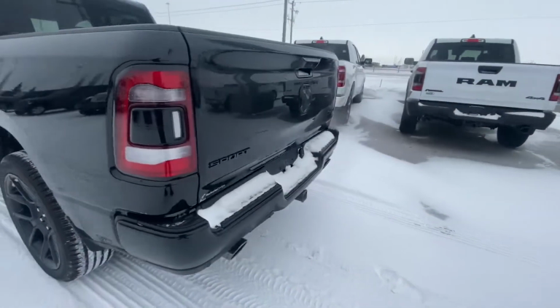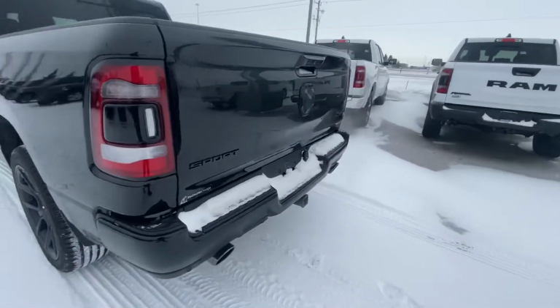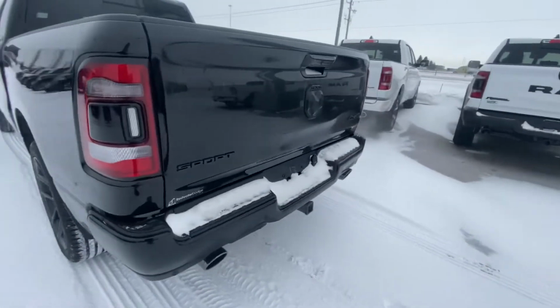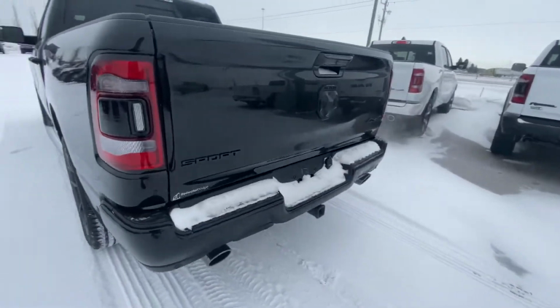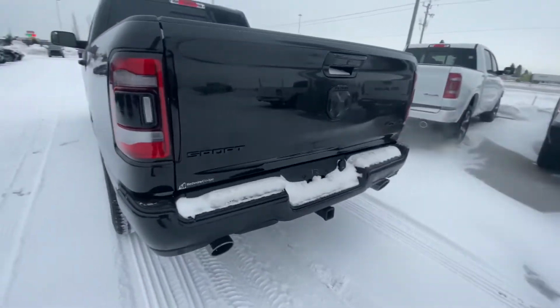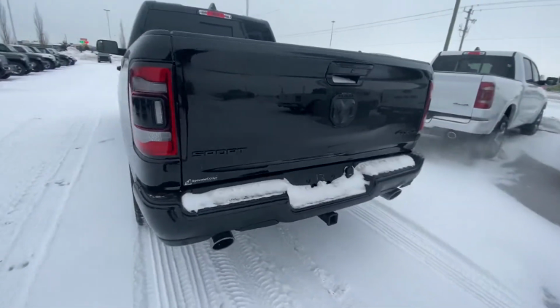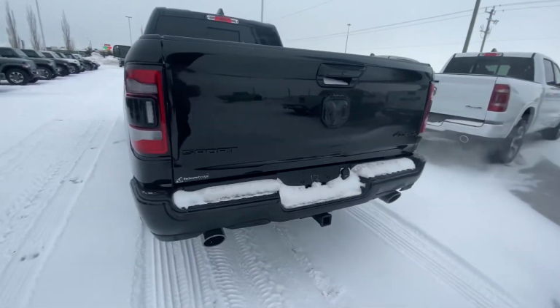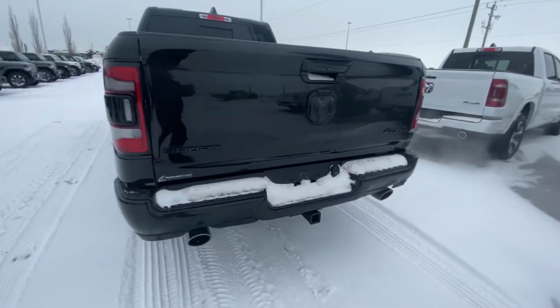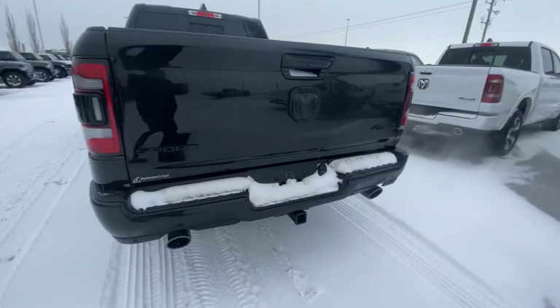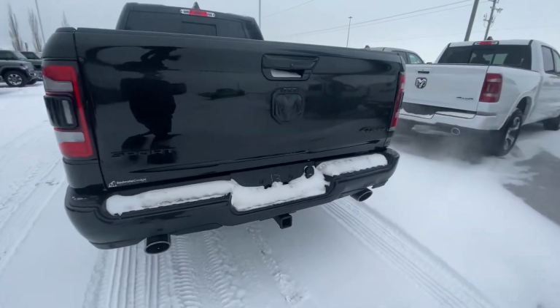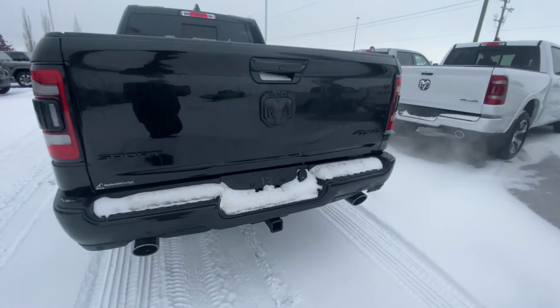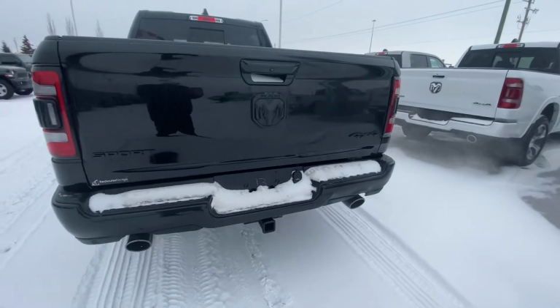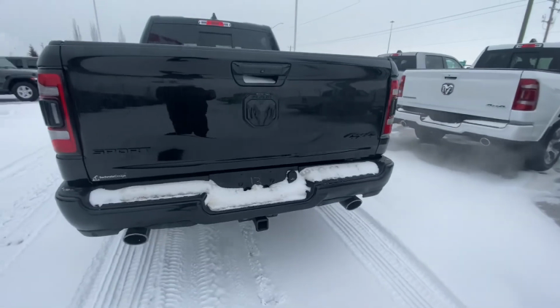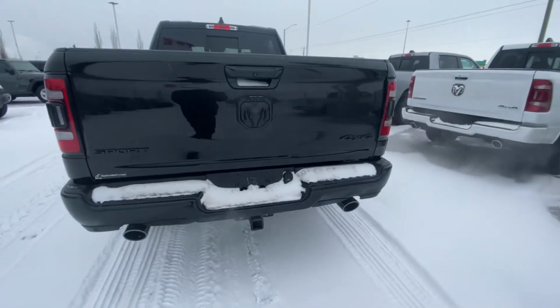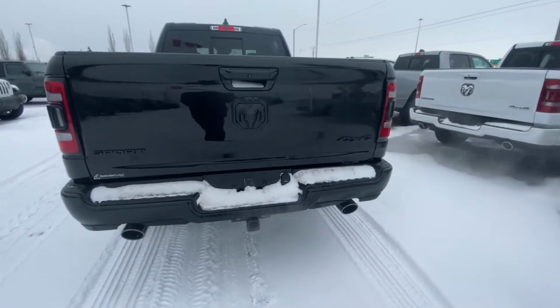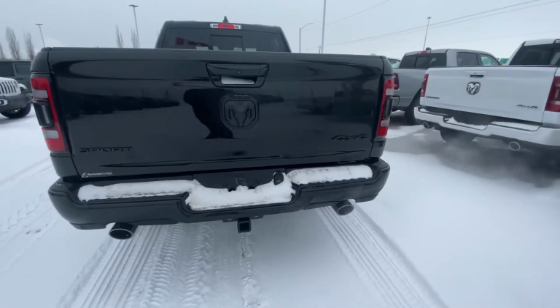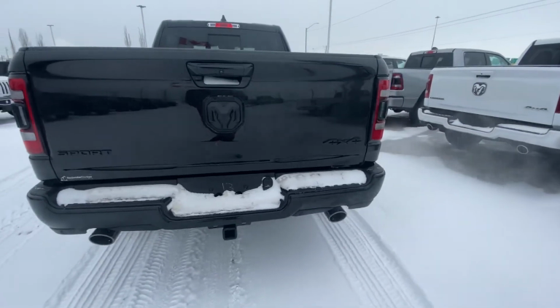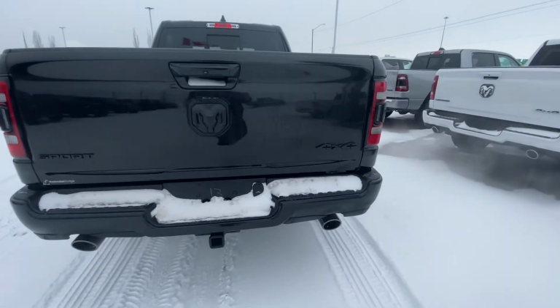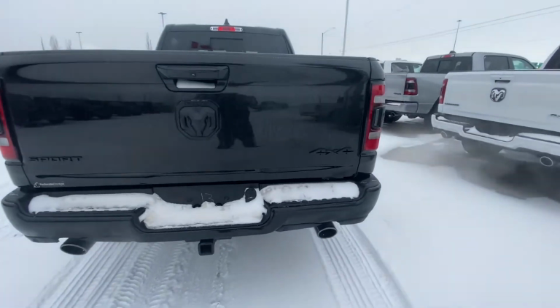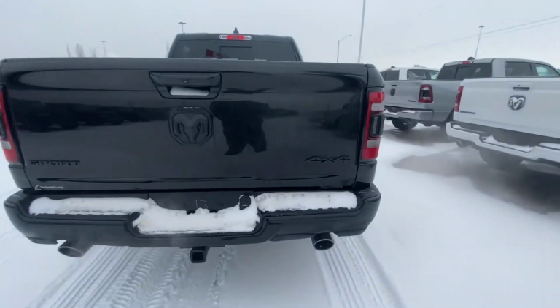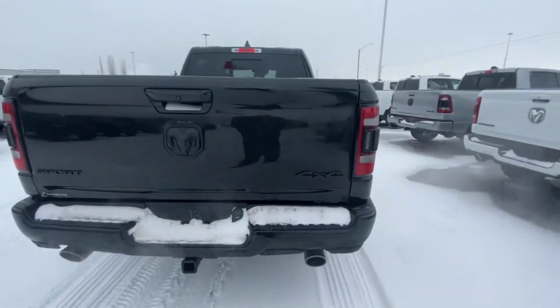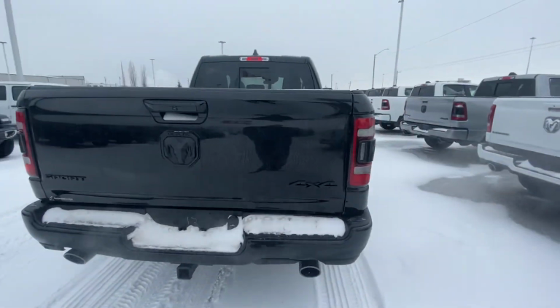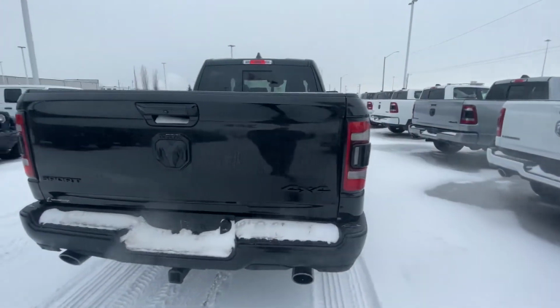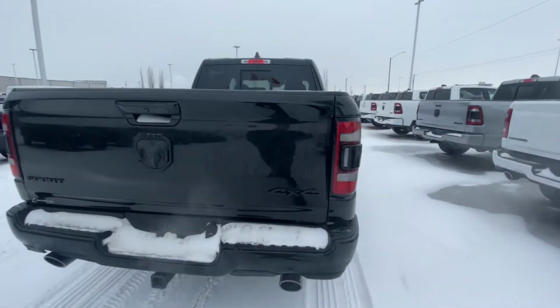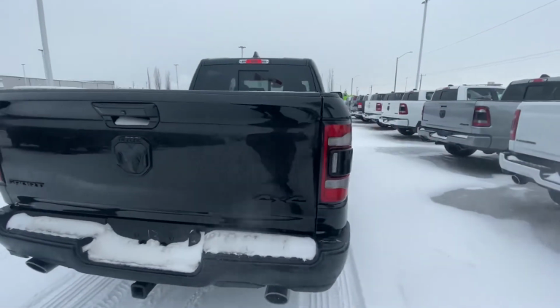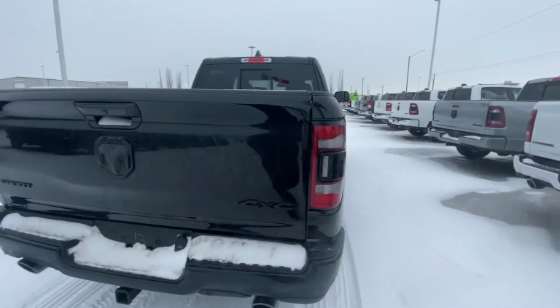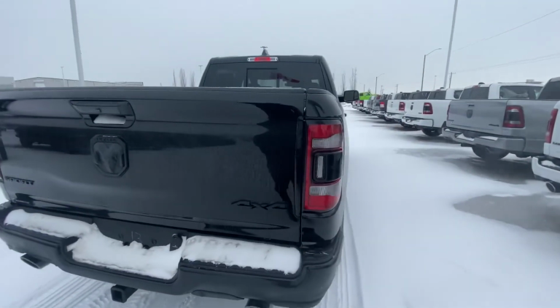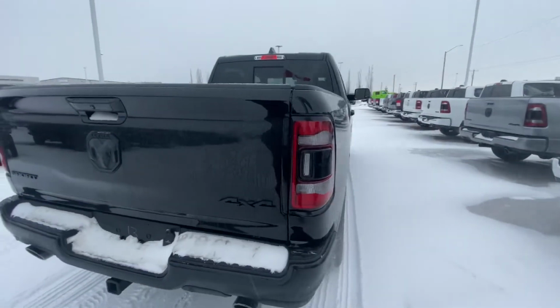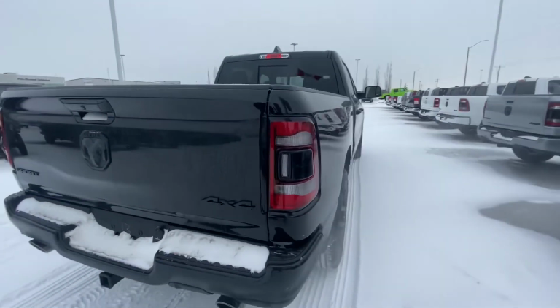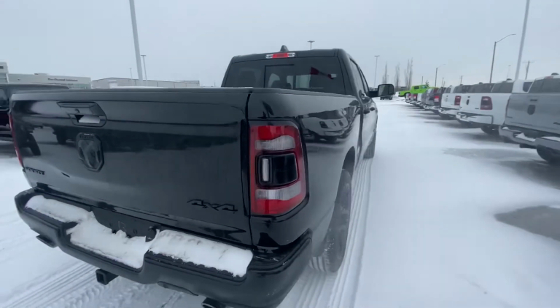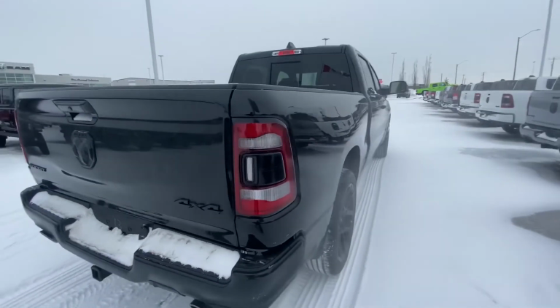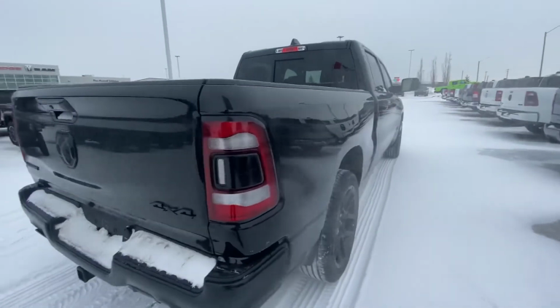Coming around to the back, you can see your park sensors, dual exhaust, hitch, camera, and all your badging blacked out as well.